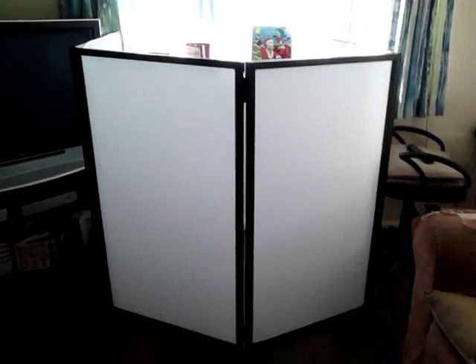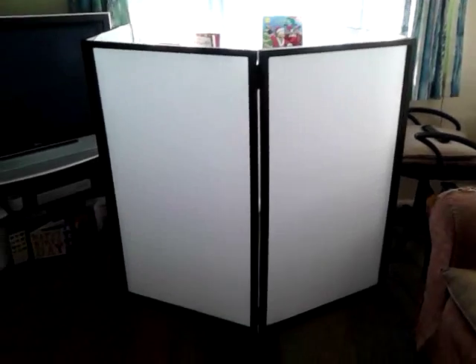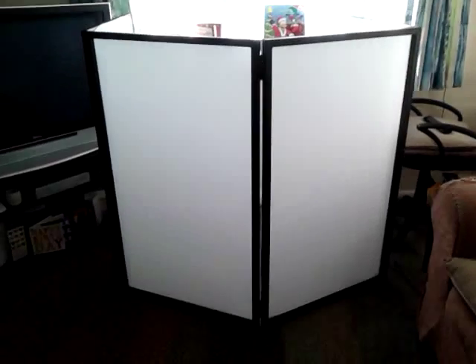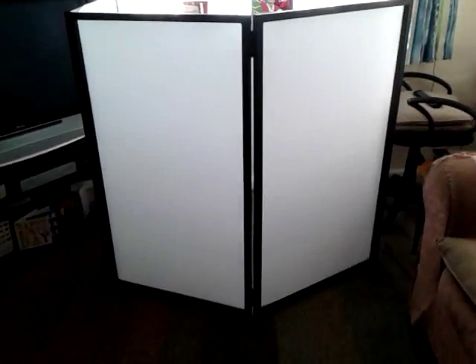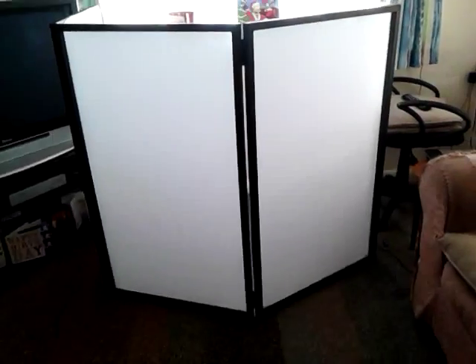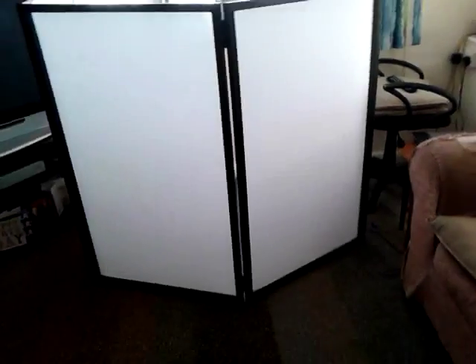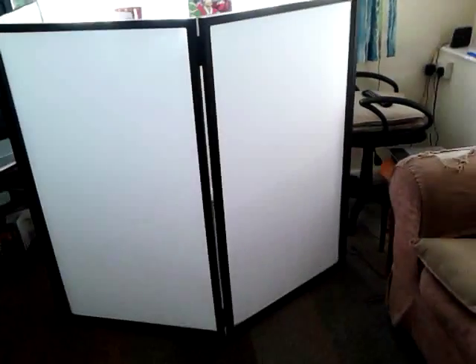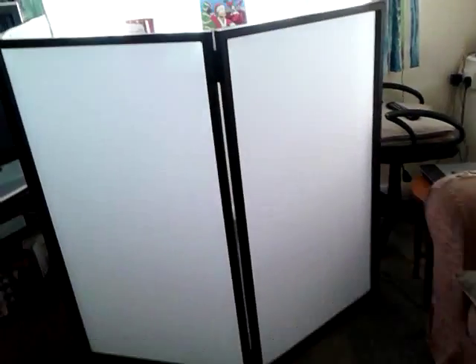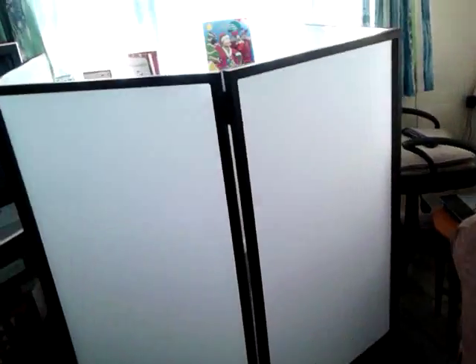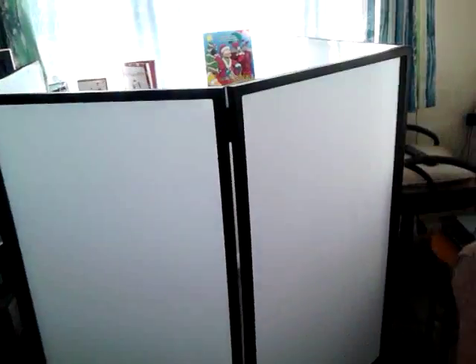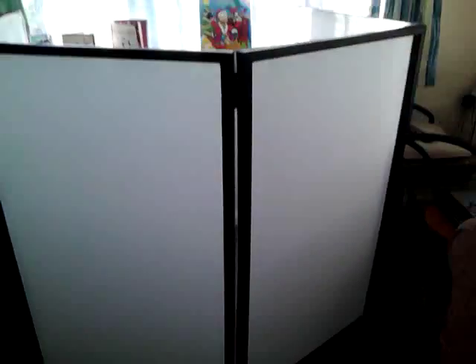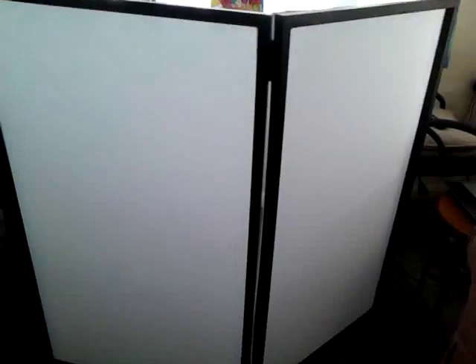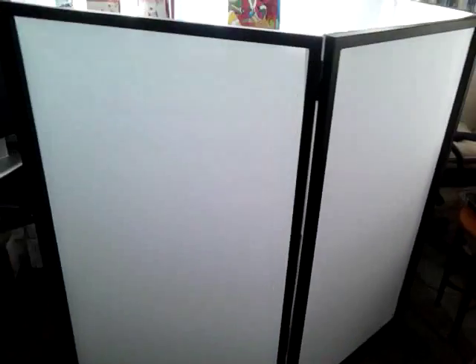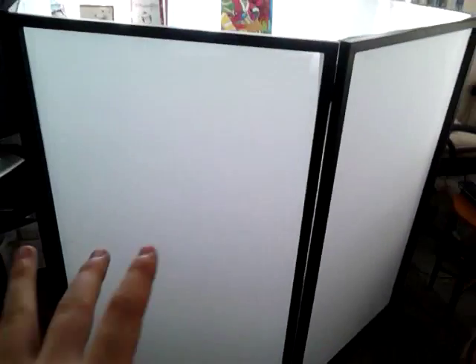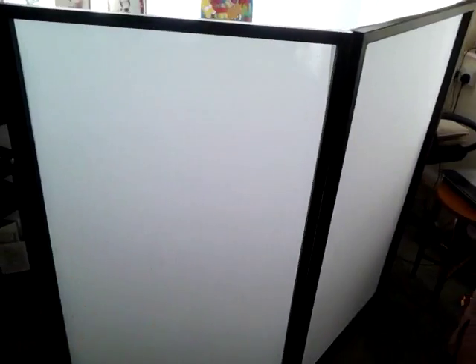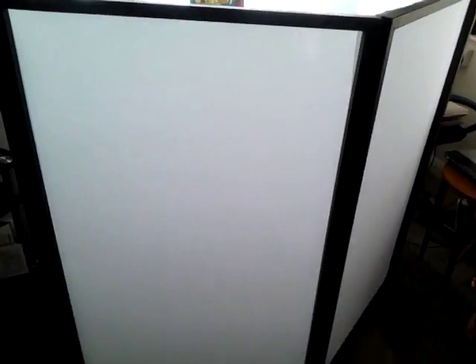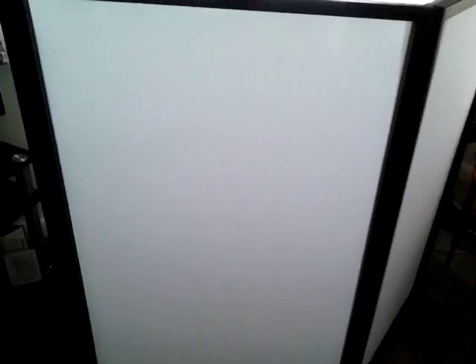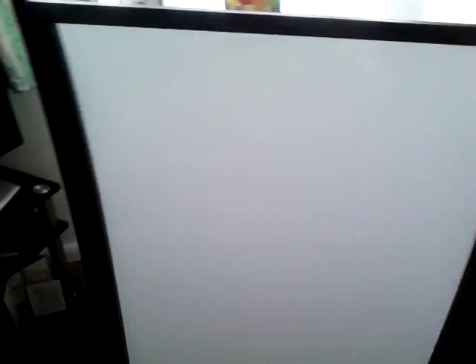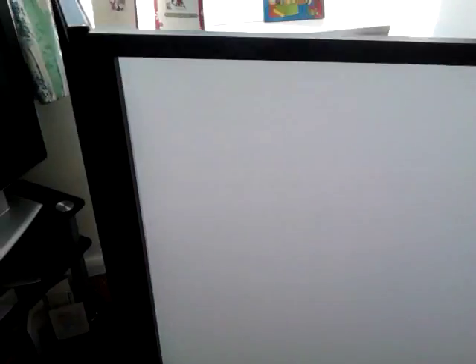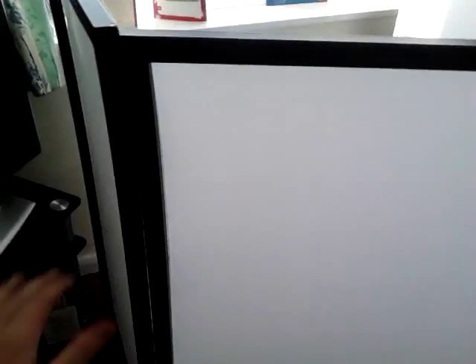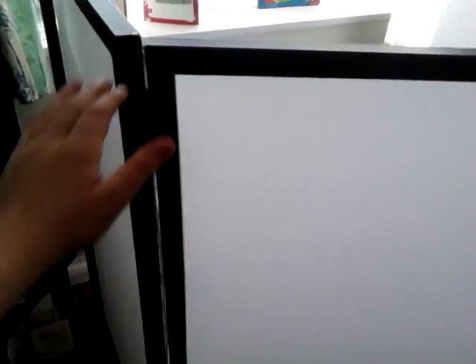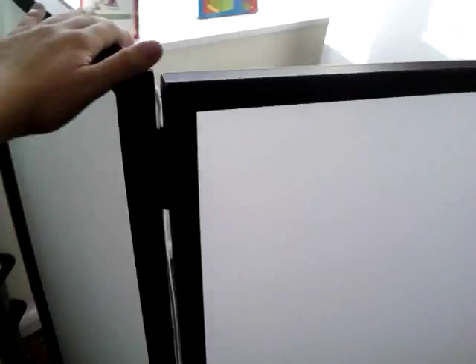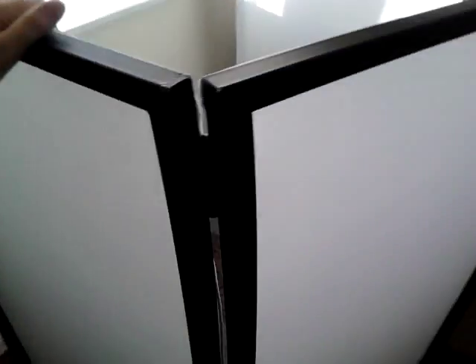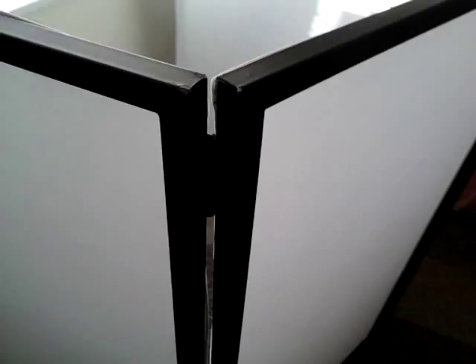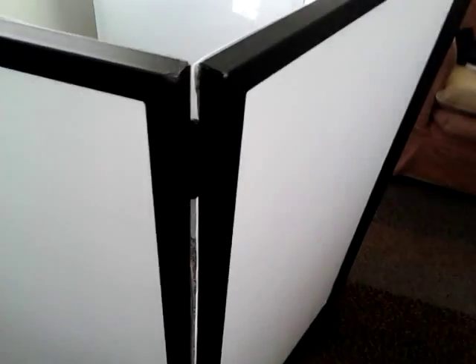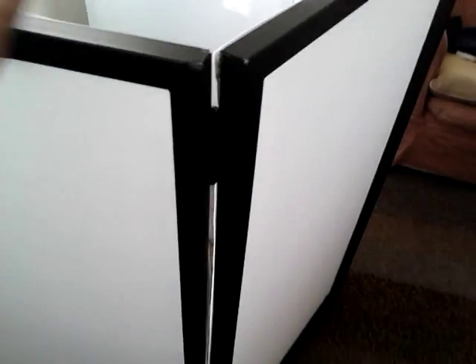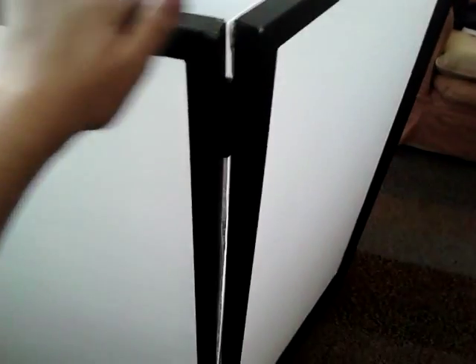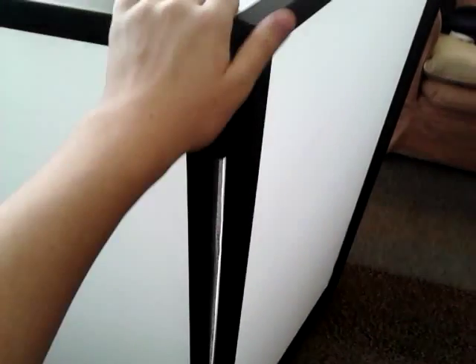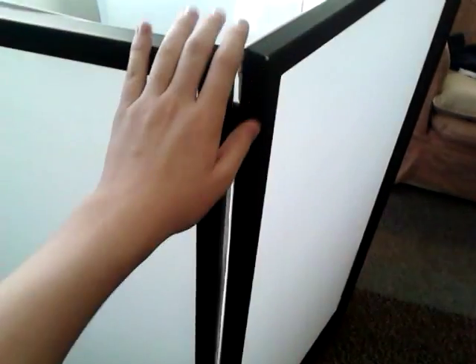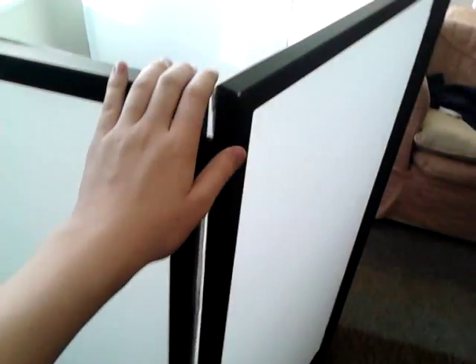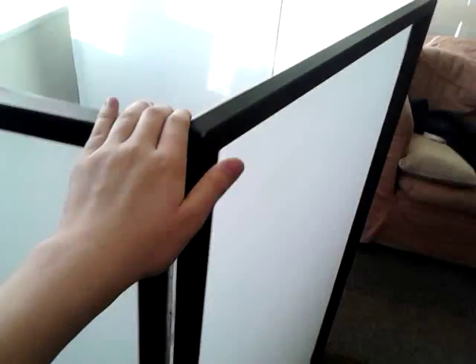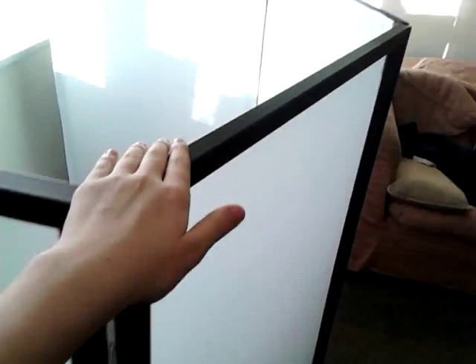Hi guys, so this is the third and final video — this is it all set up. As you can see, we have the screens here.